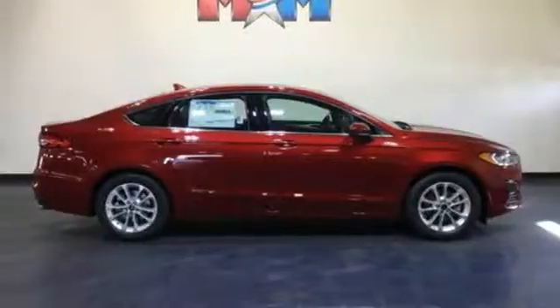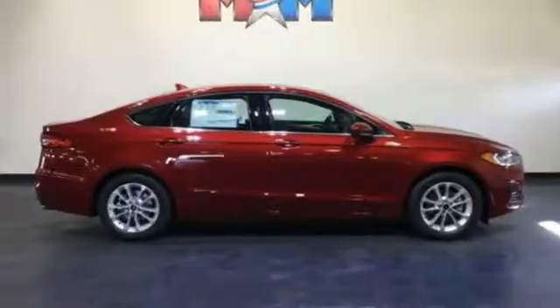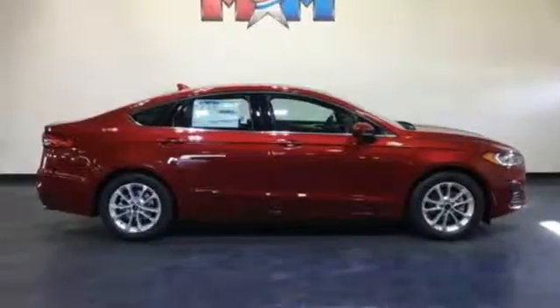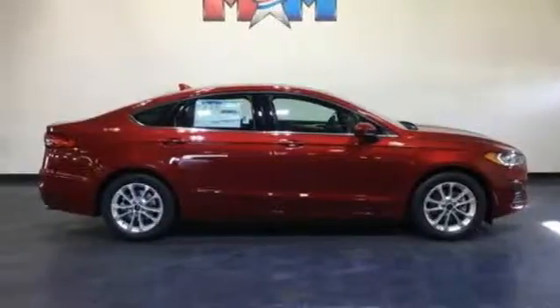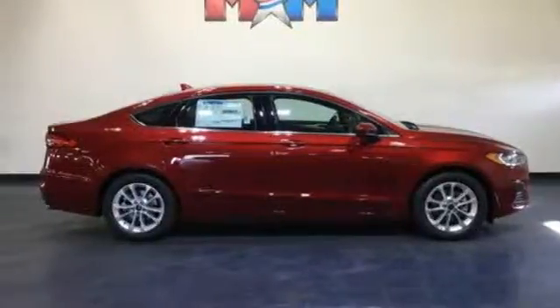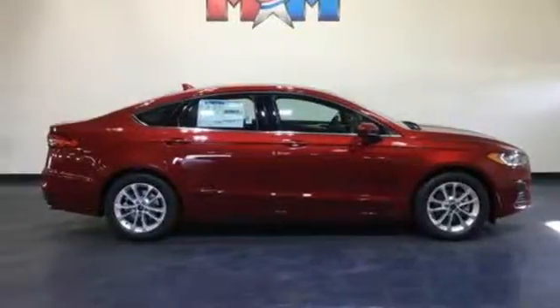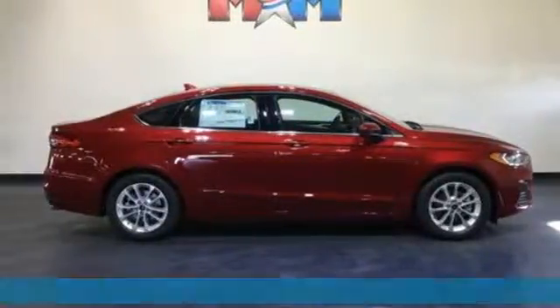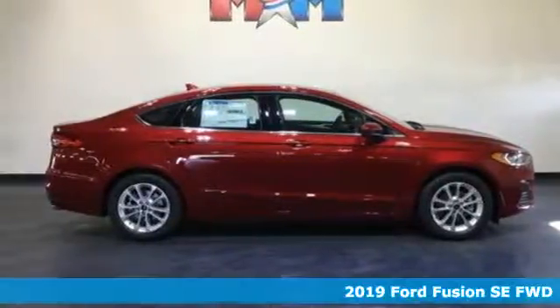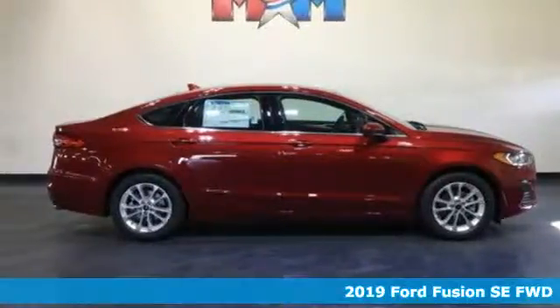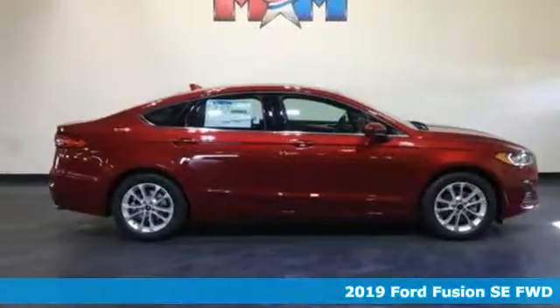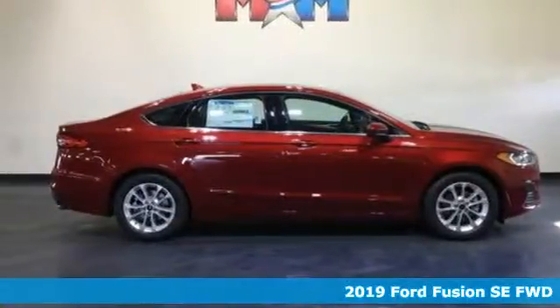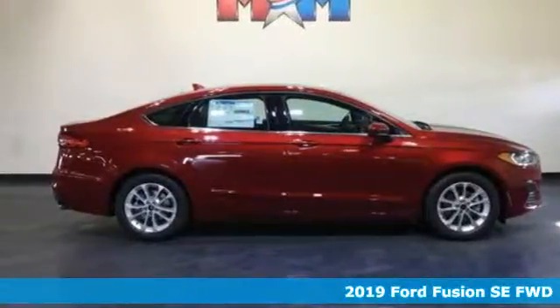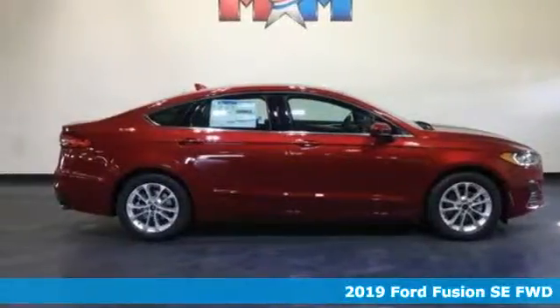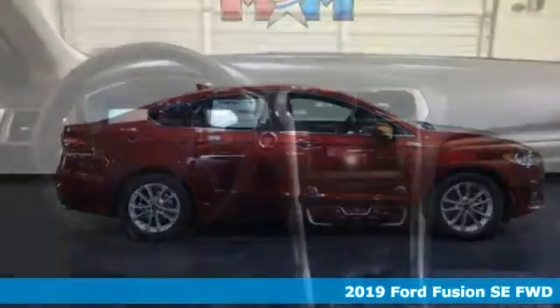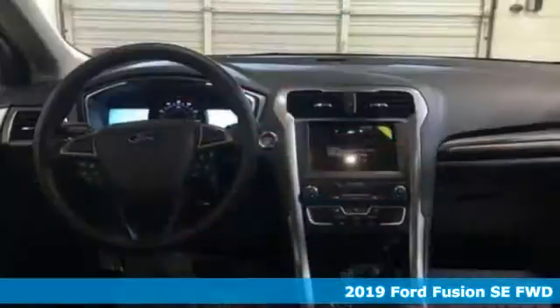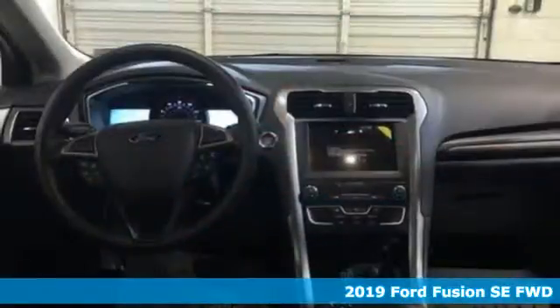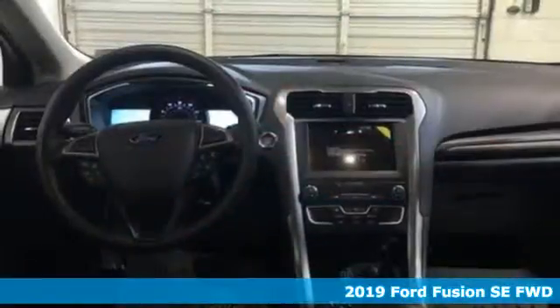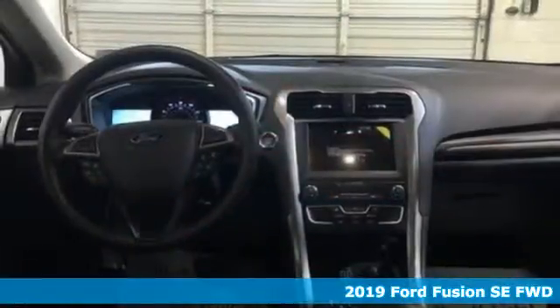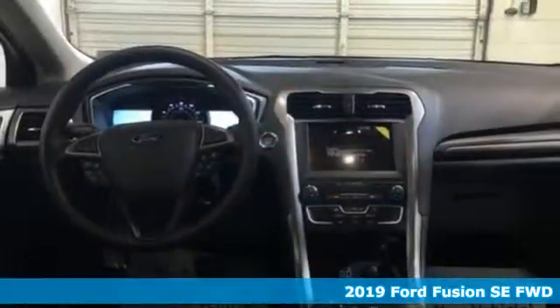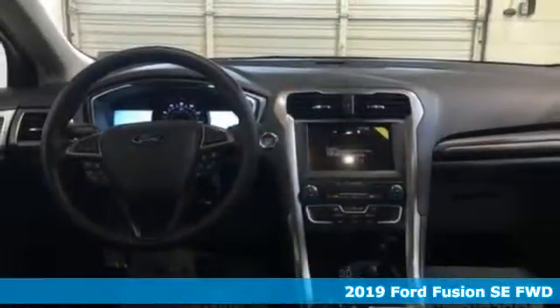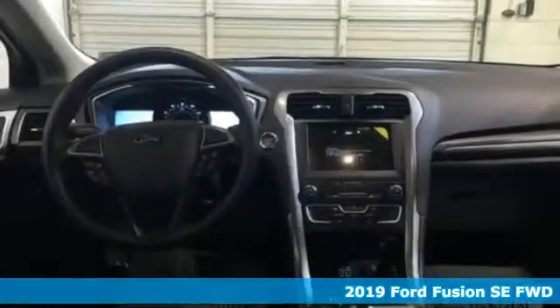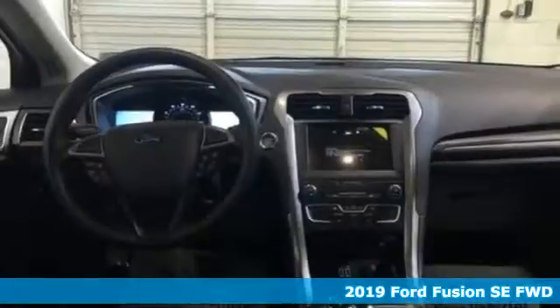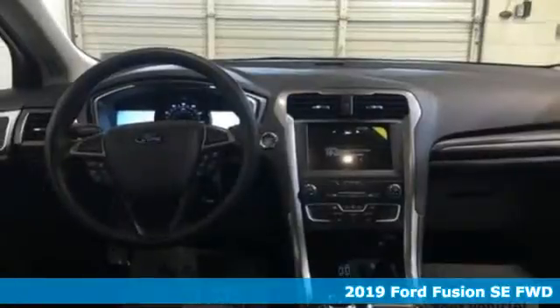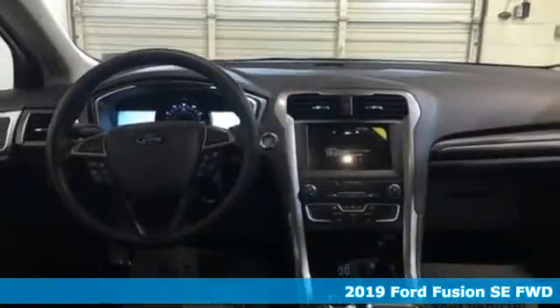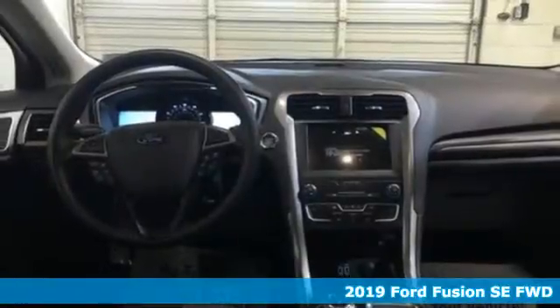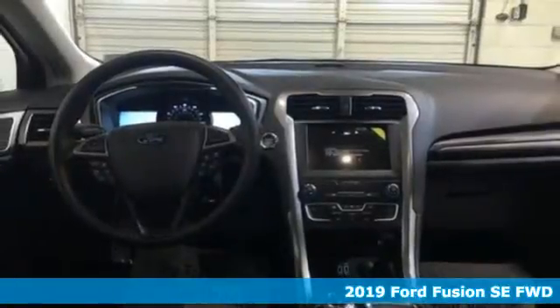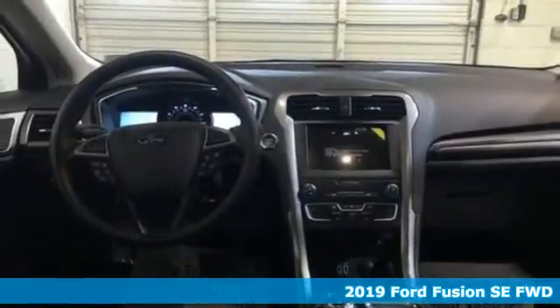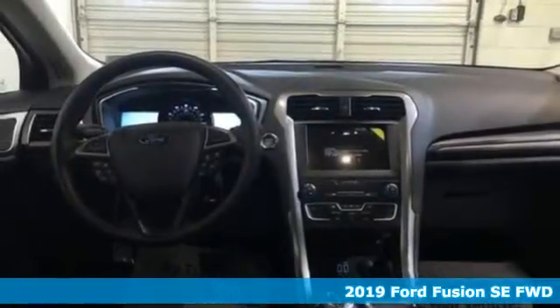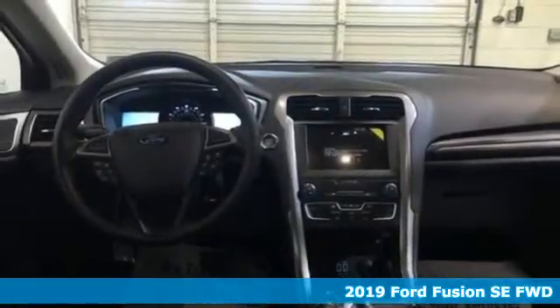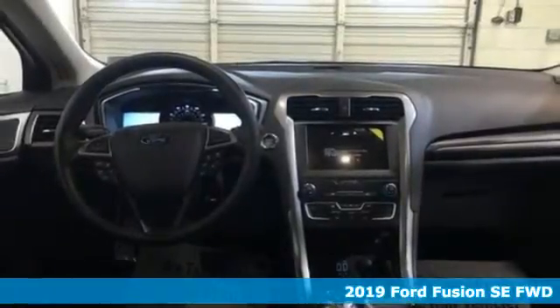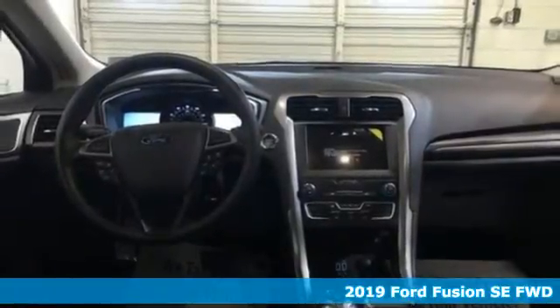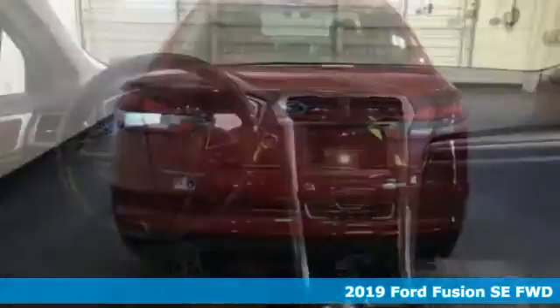Here's a new 2019 Ford Fusion. Powerful and impactful, this Fusion delivers a commanding performance.